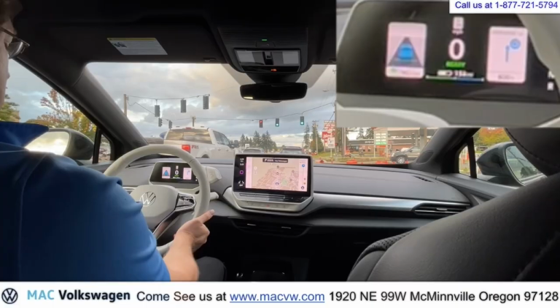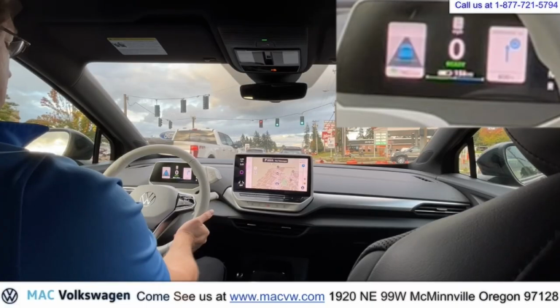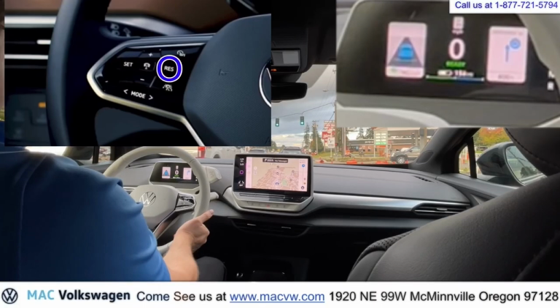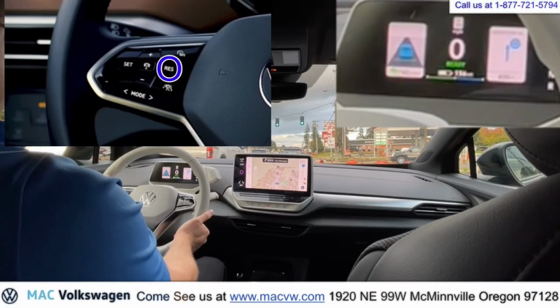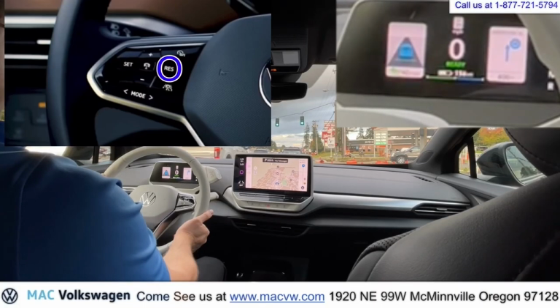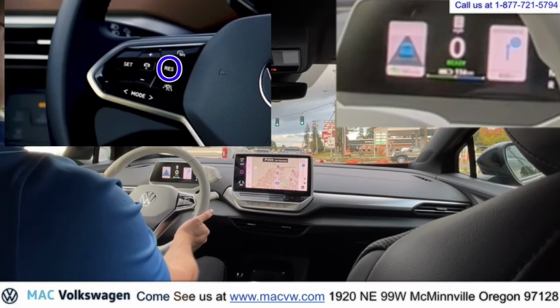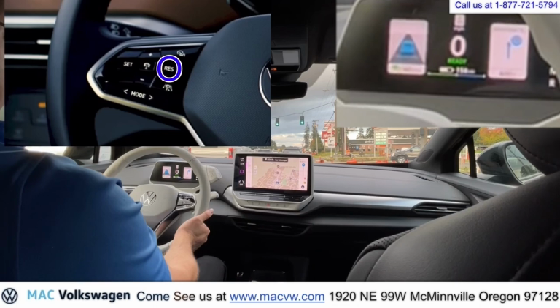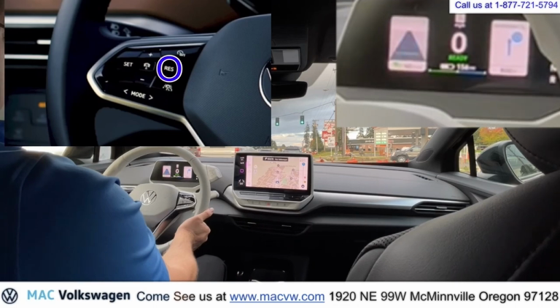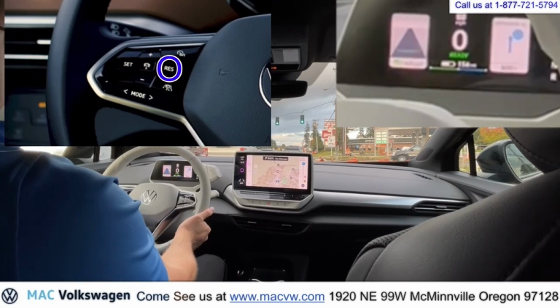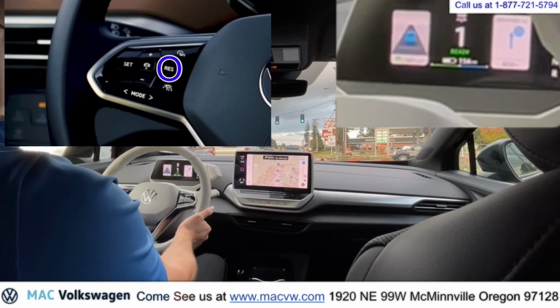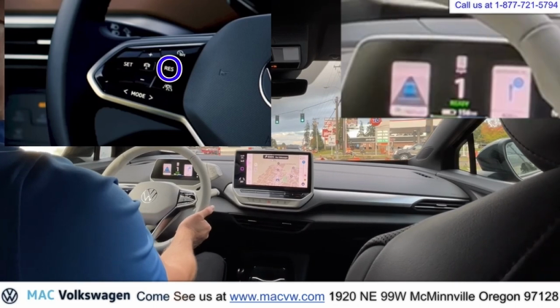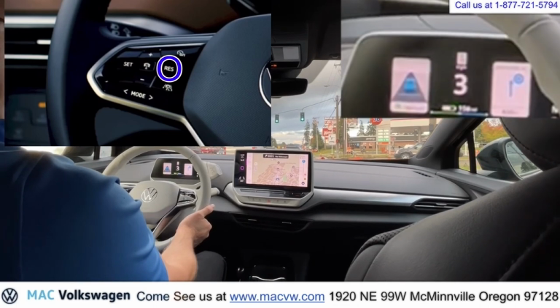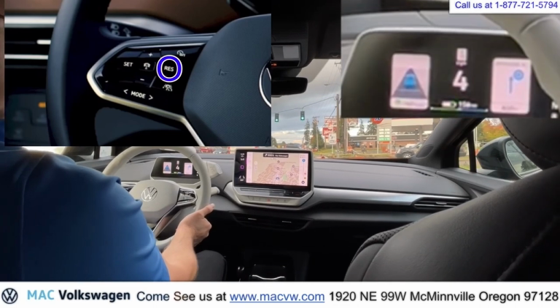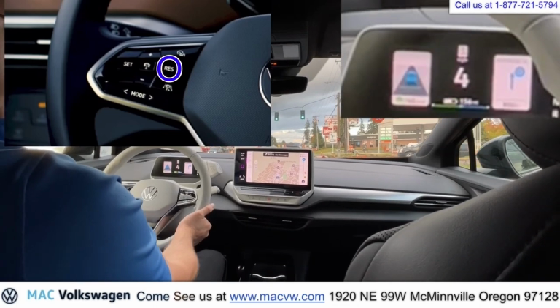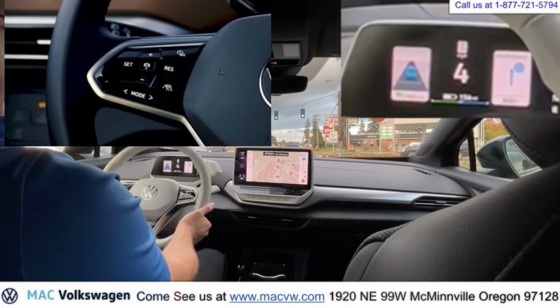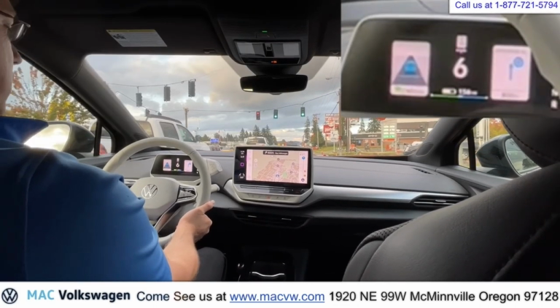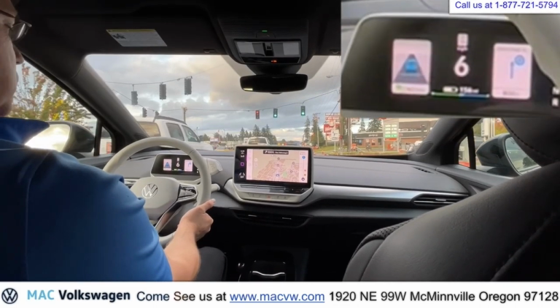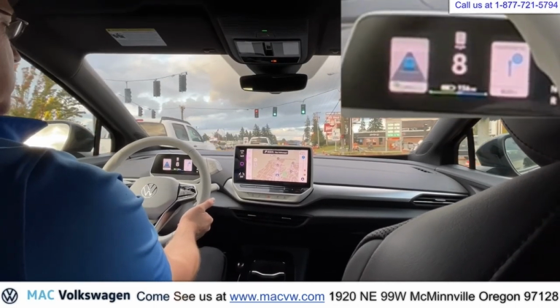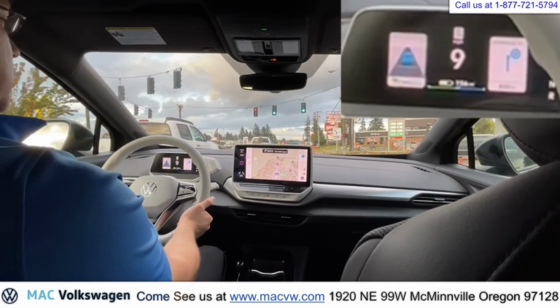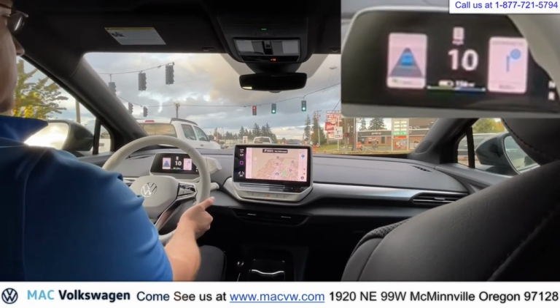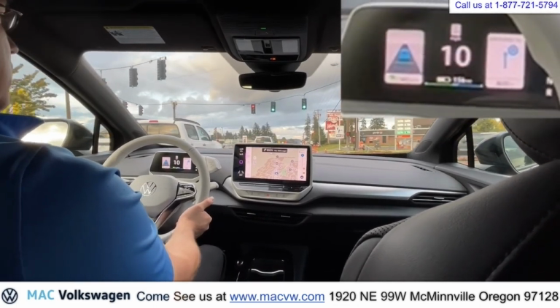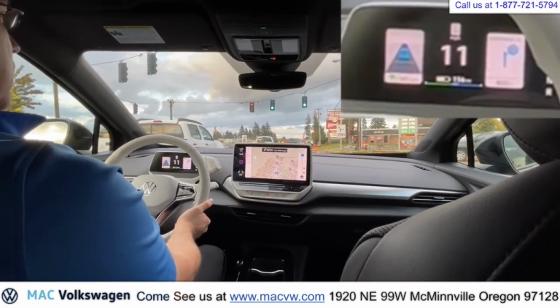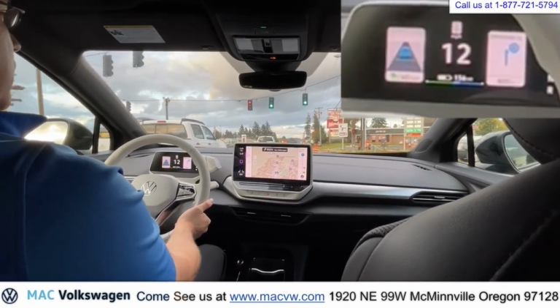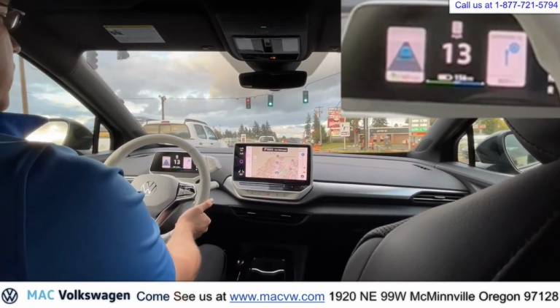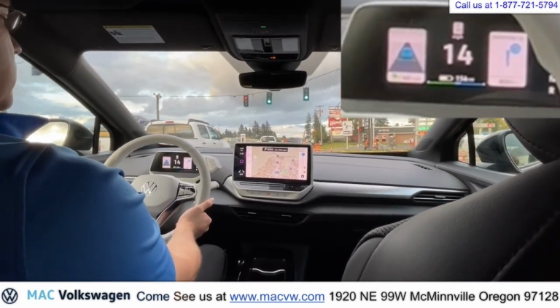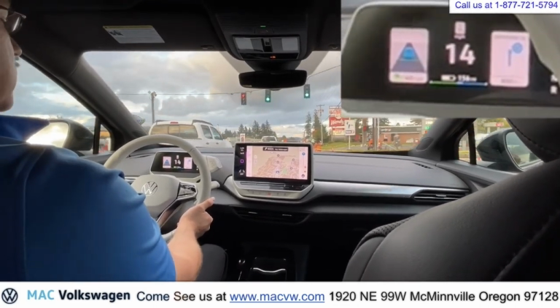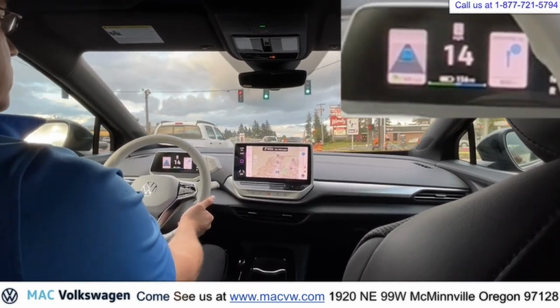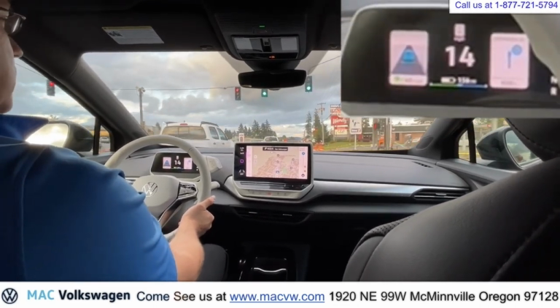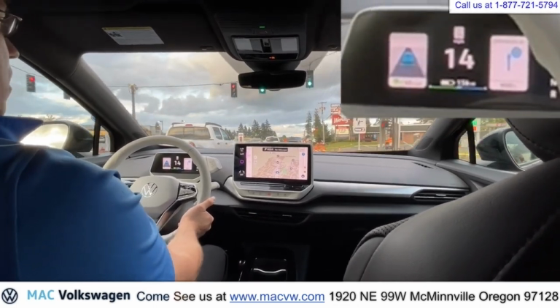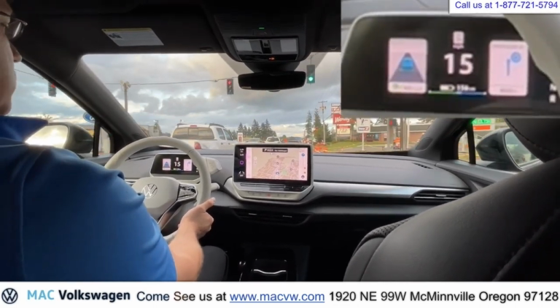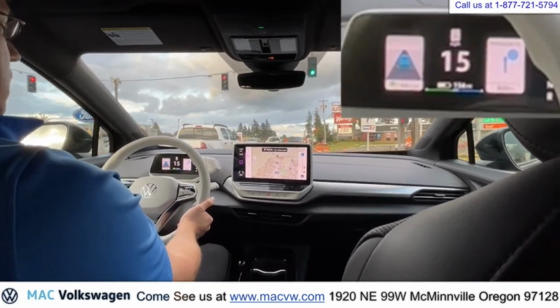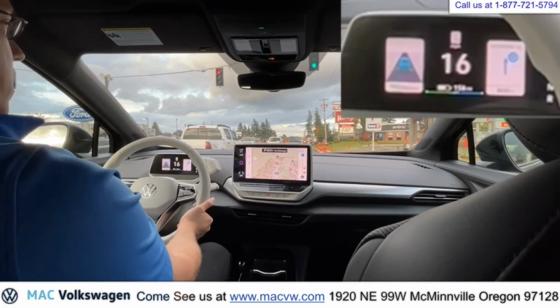We're going to go resume. I just push the resume. I'm not touching the gas, but I push the resume, and the car is accelerating.